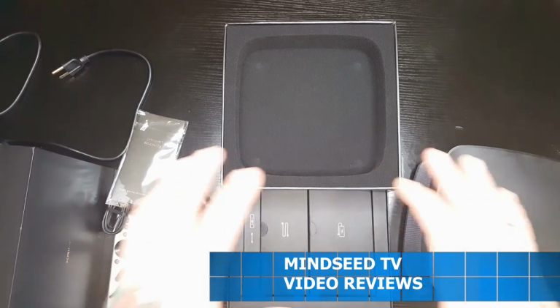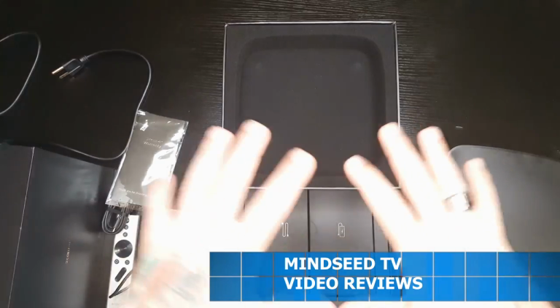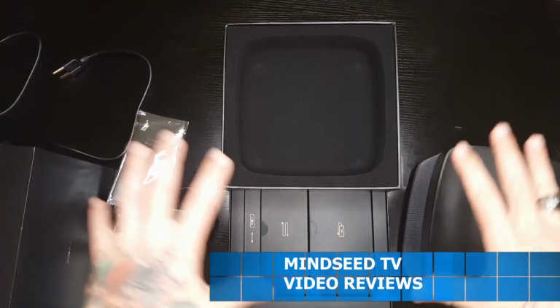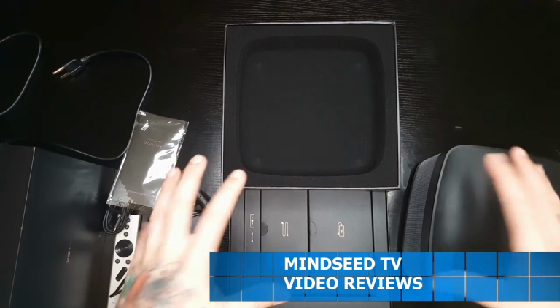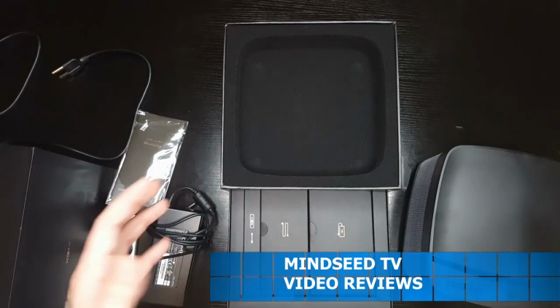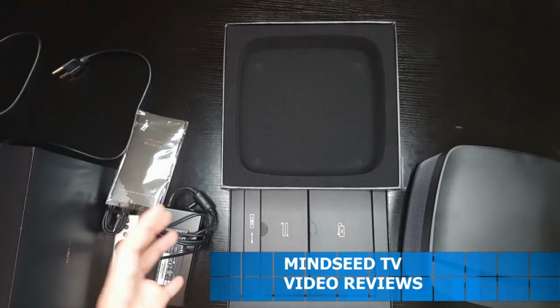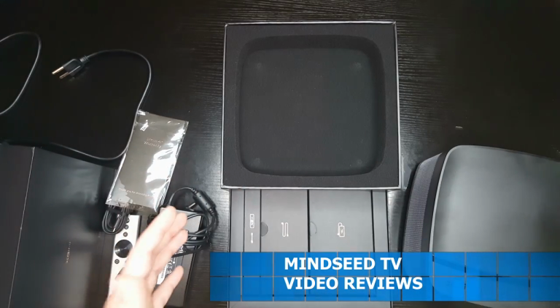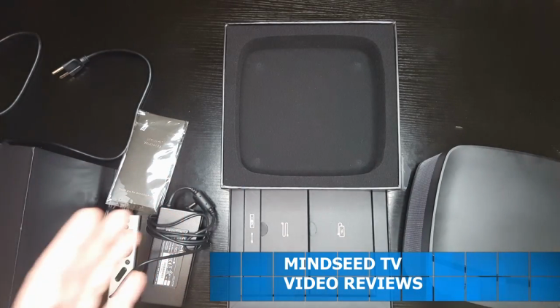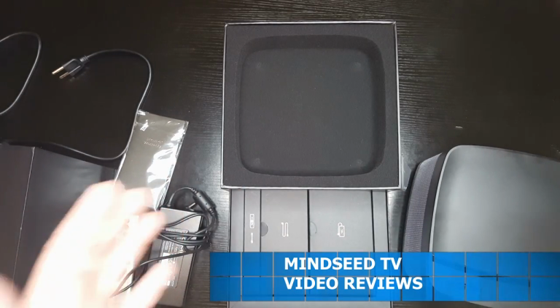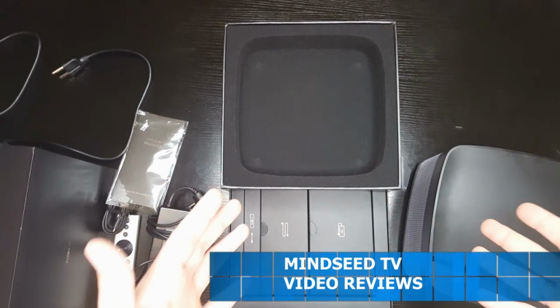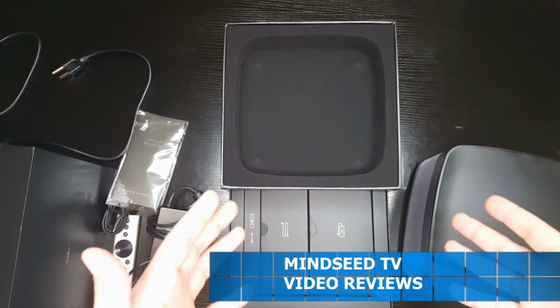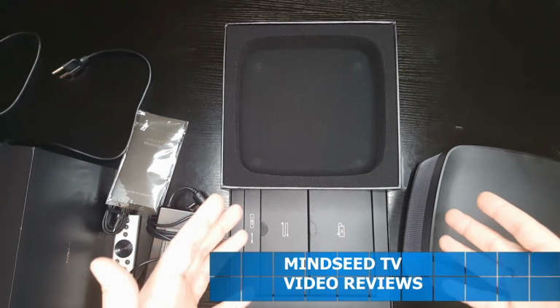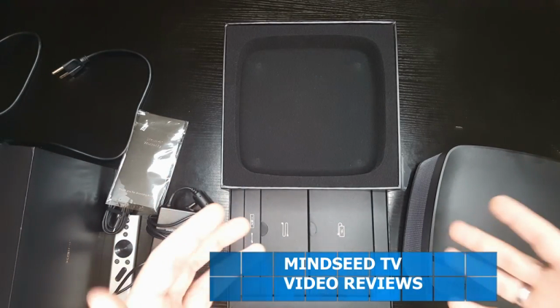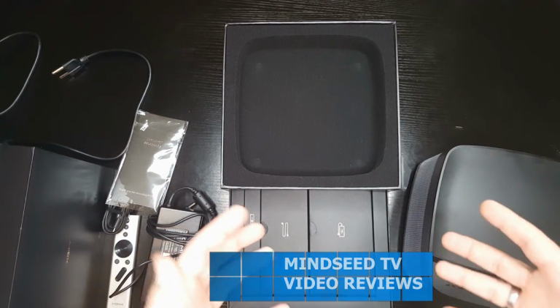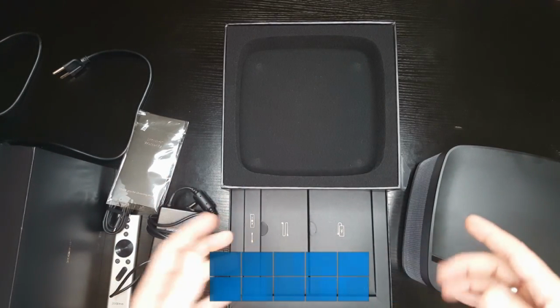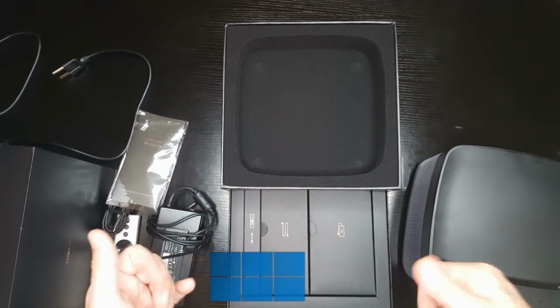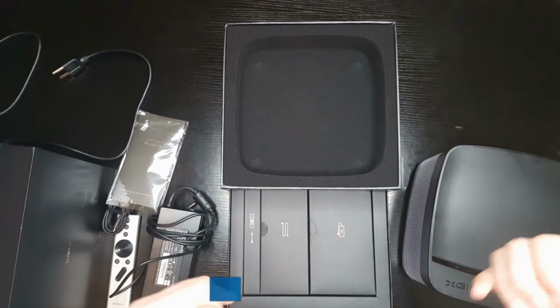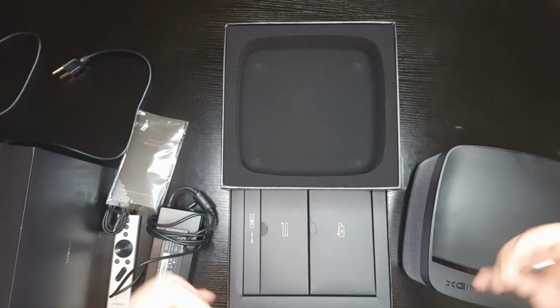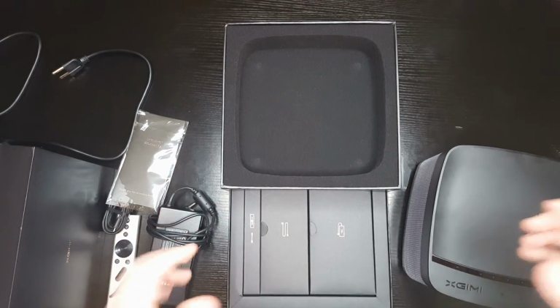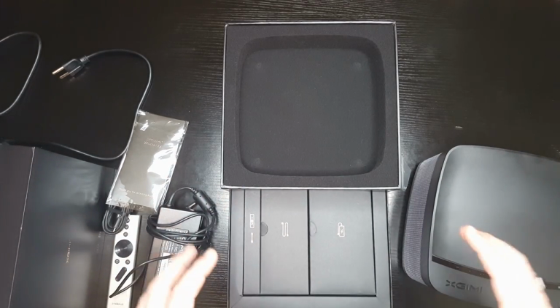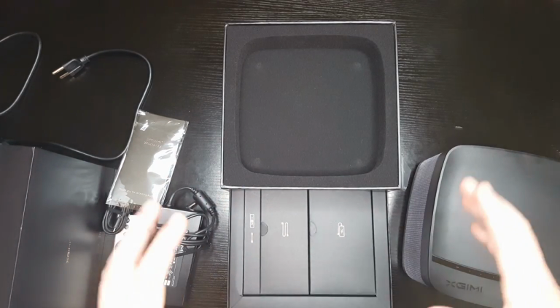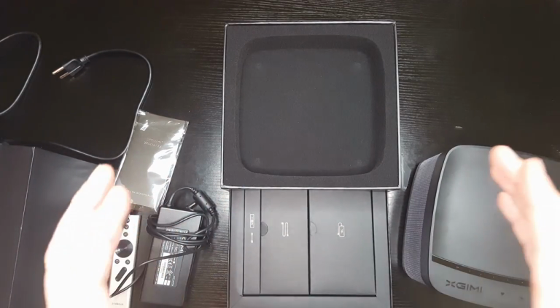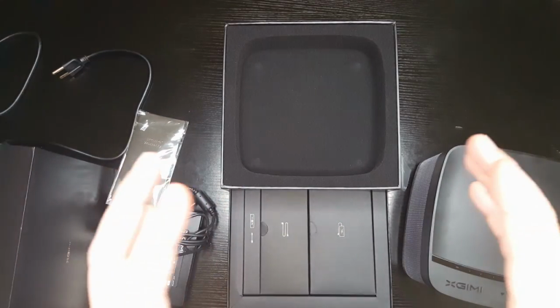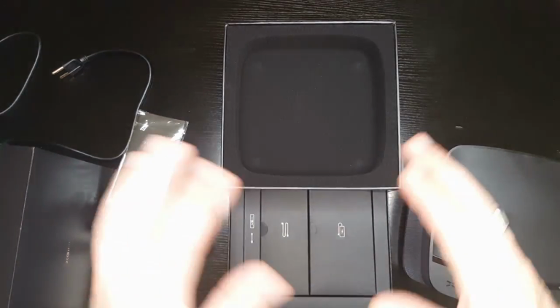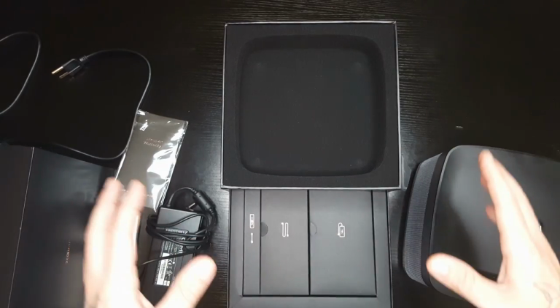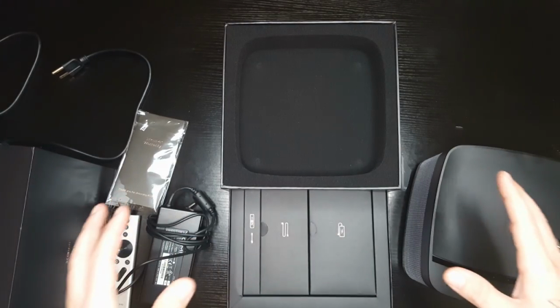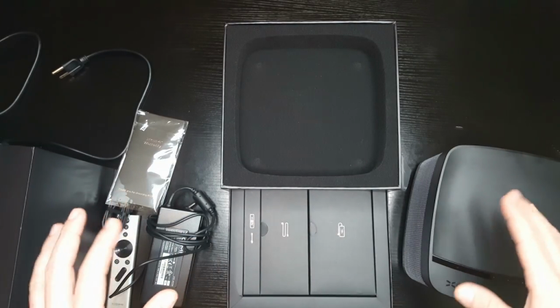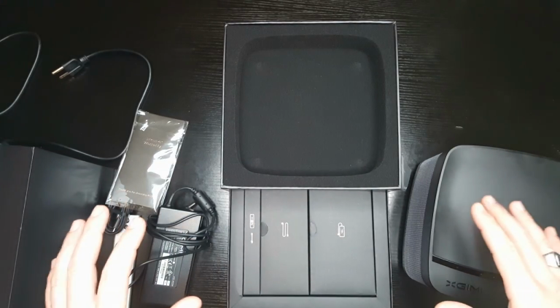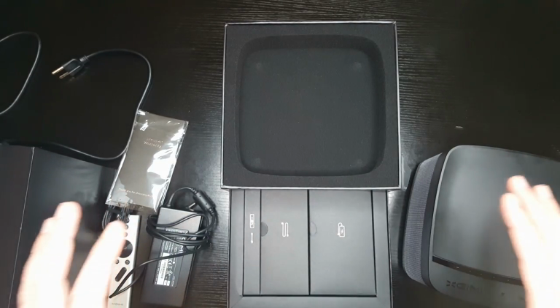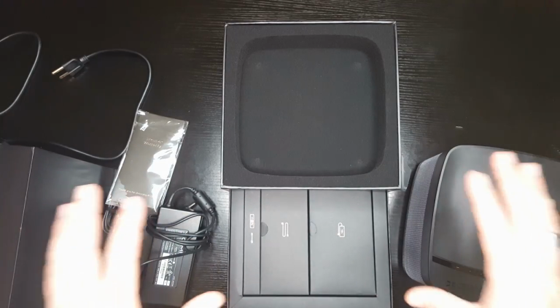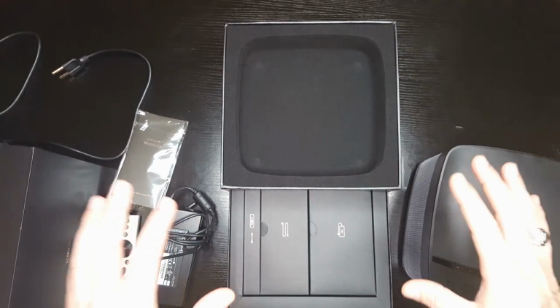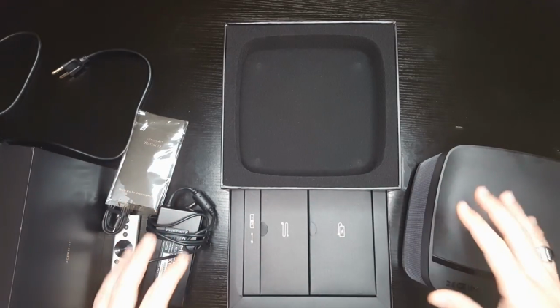I'm gonna go ahead and show you guys exactly what this thing looks like — we're gonna put it up on the big screen, and I'll give you some of the specifications.